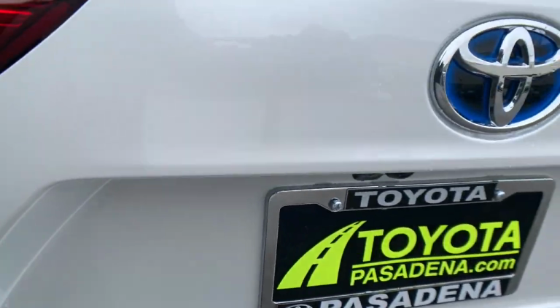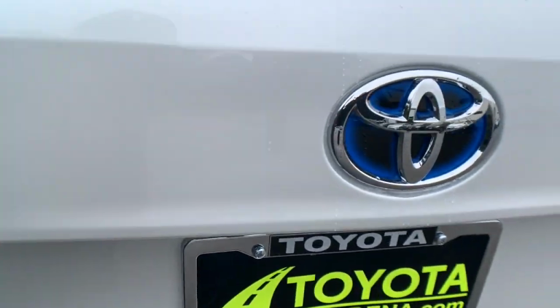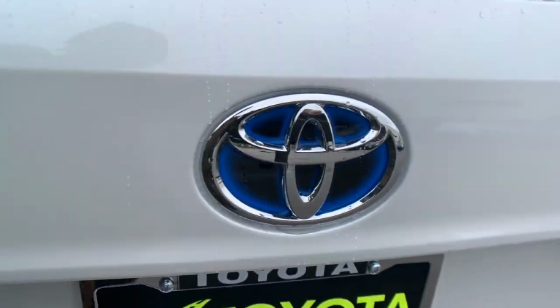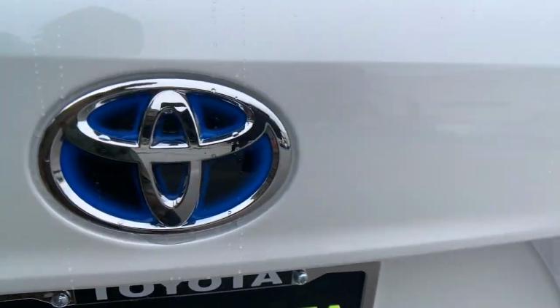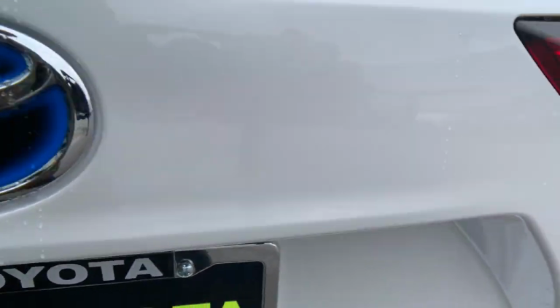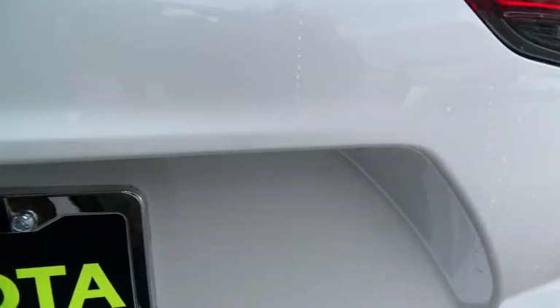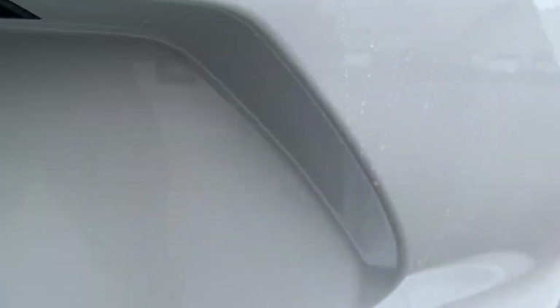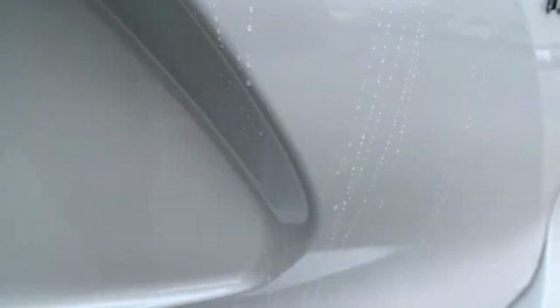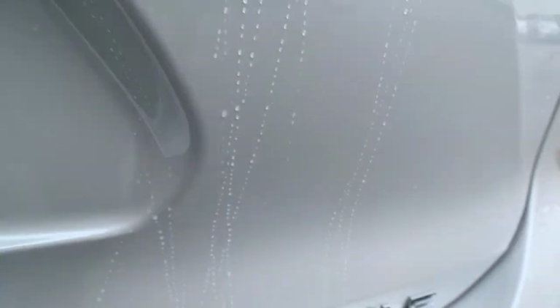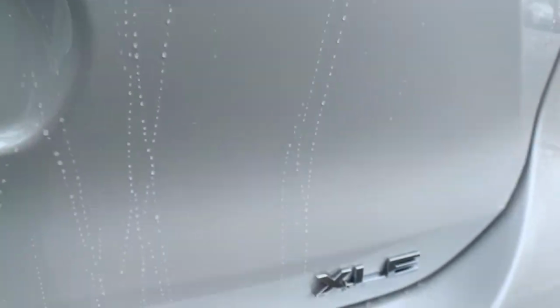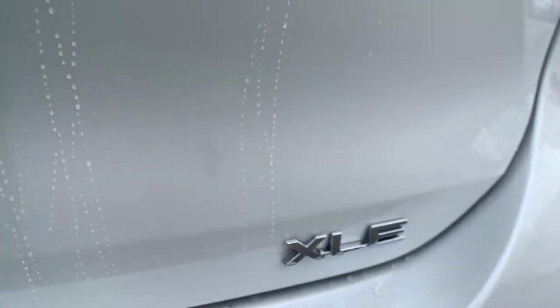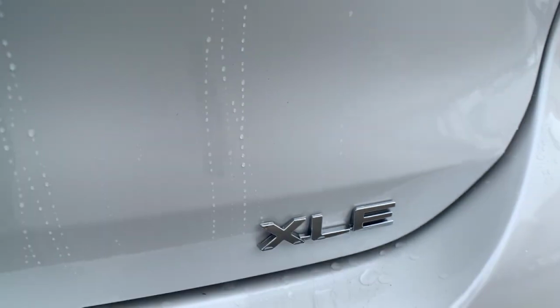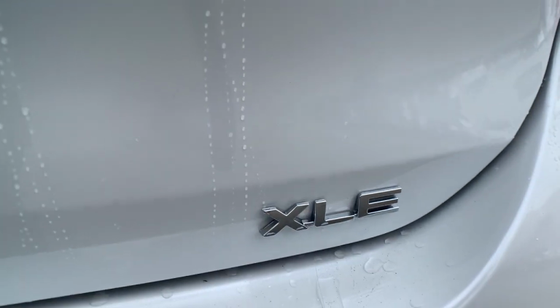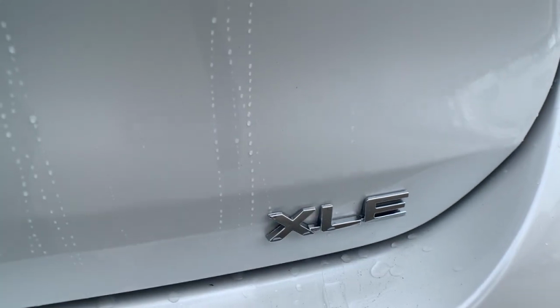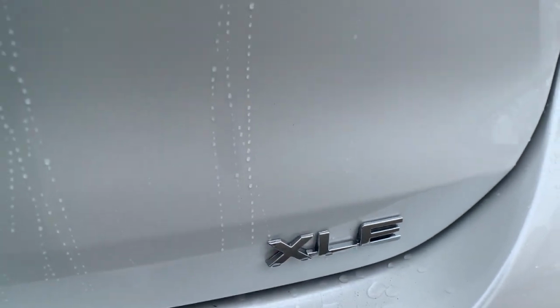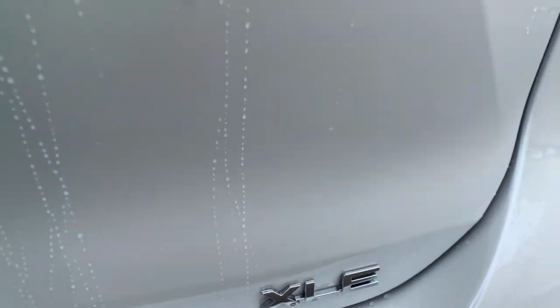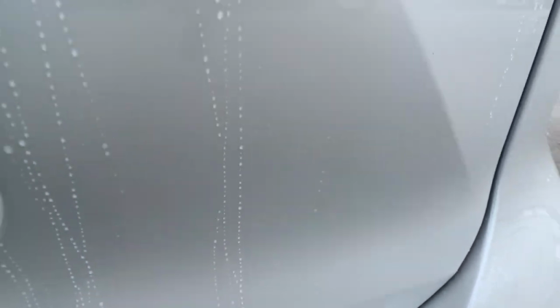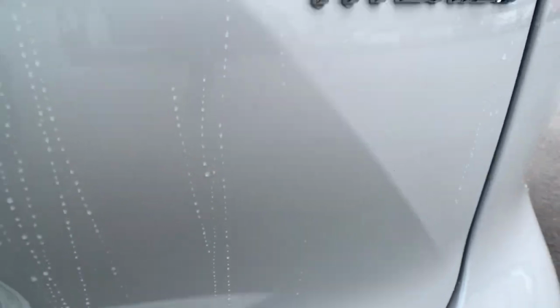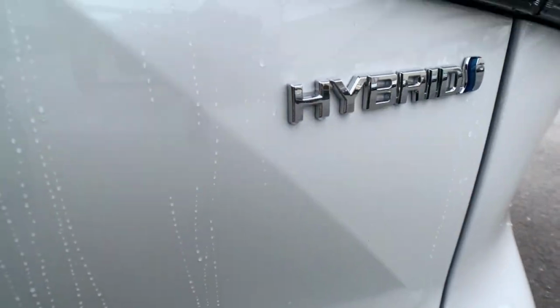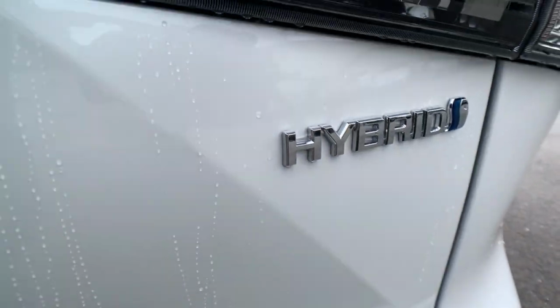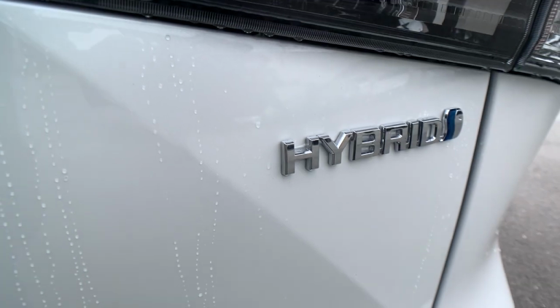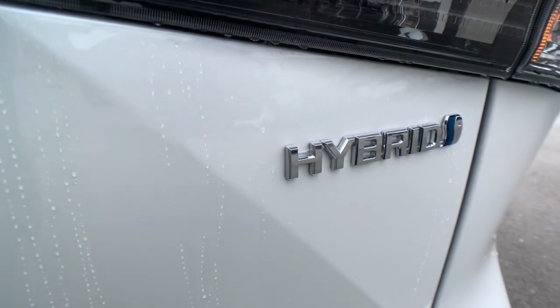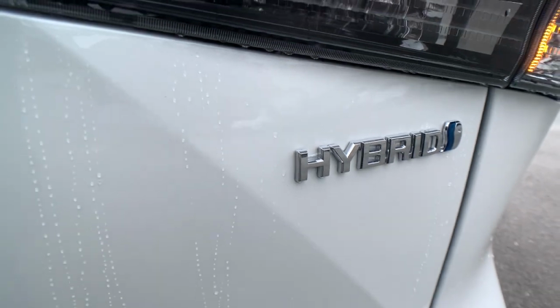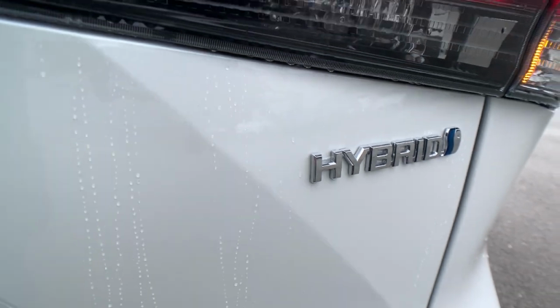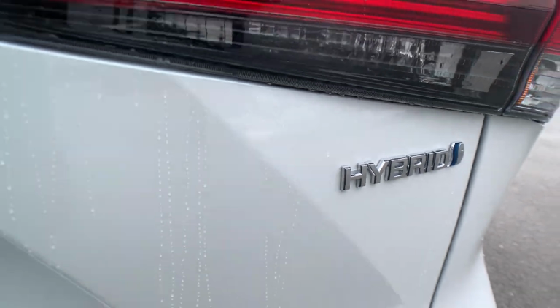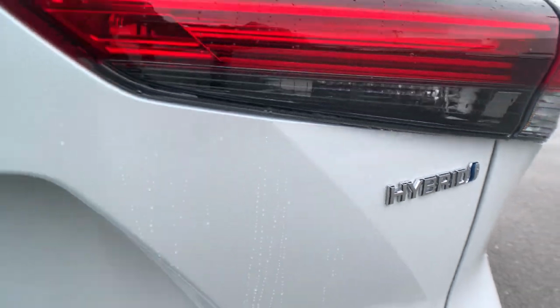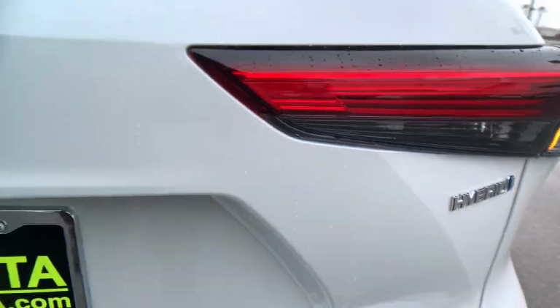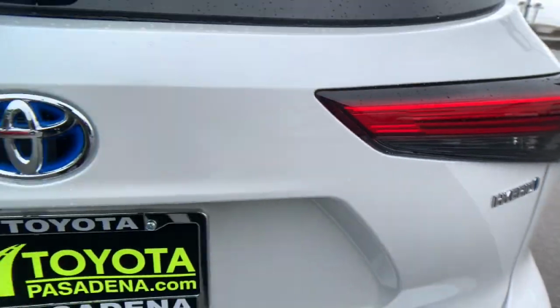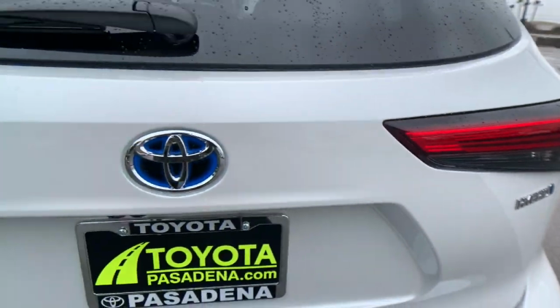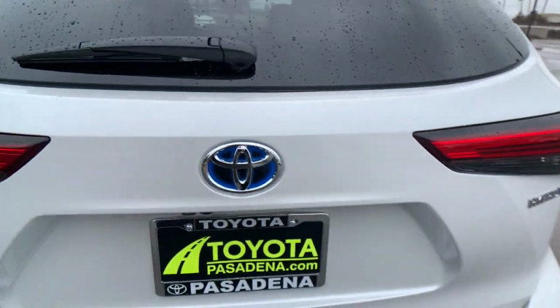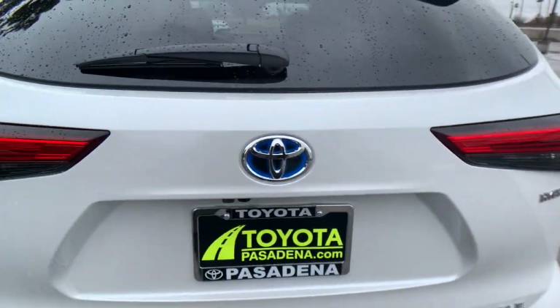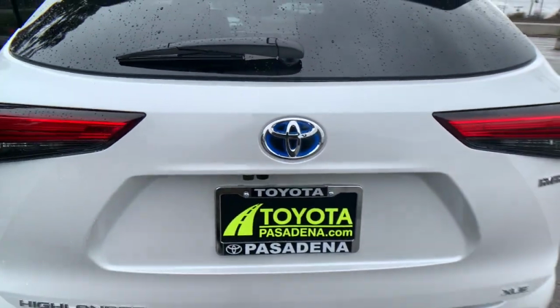Our professional team is eager to give you an outstanding test drive experience. Stop in today.